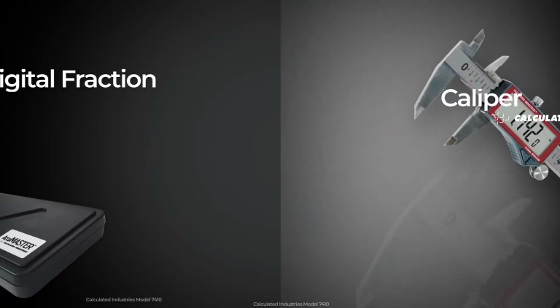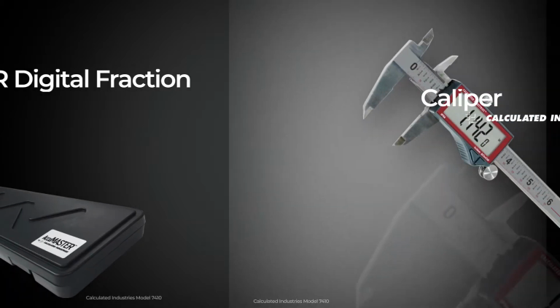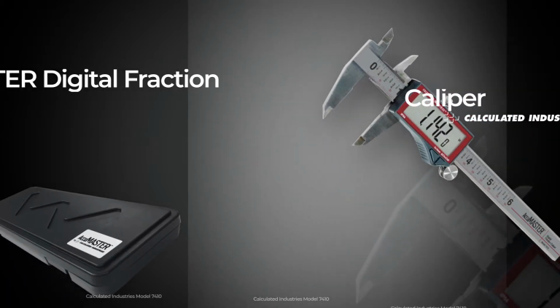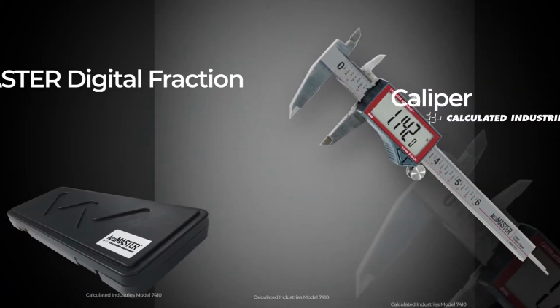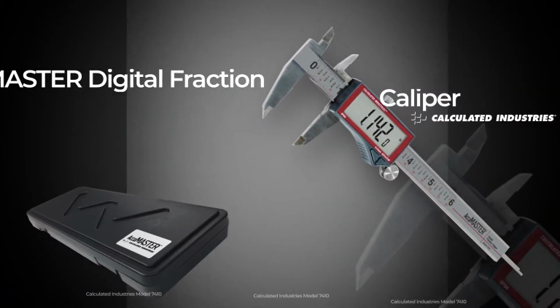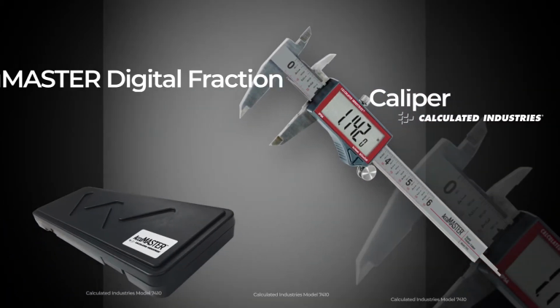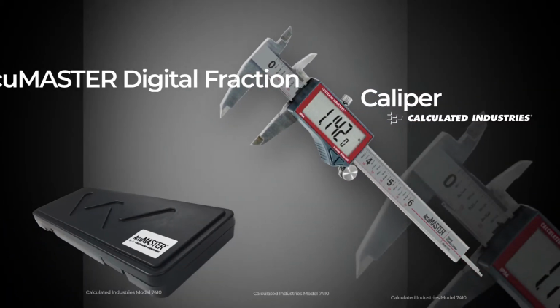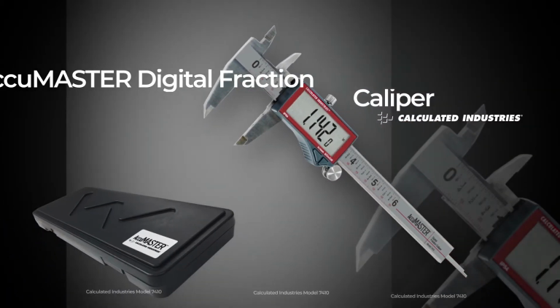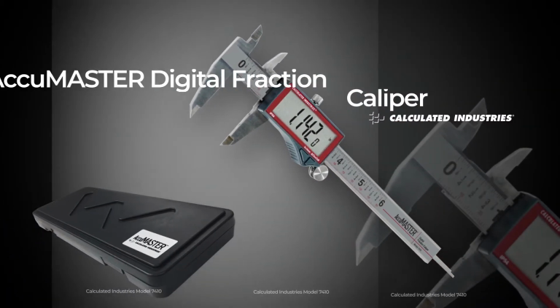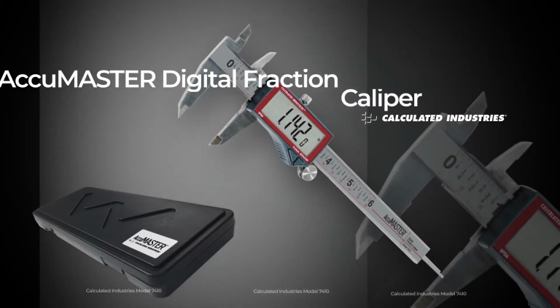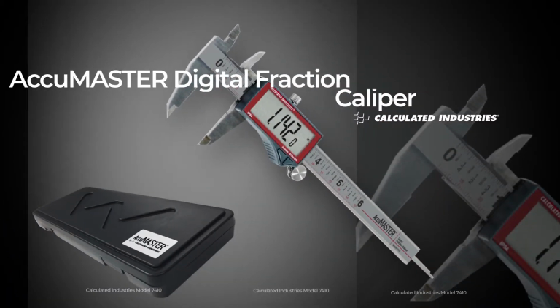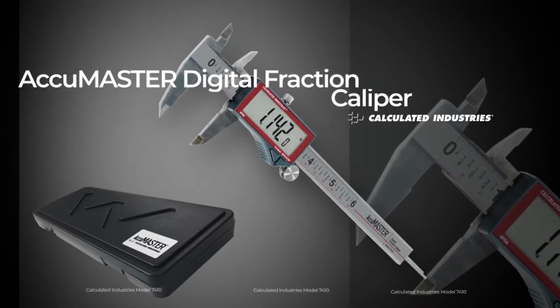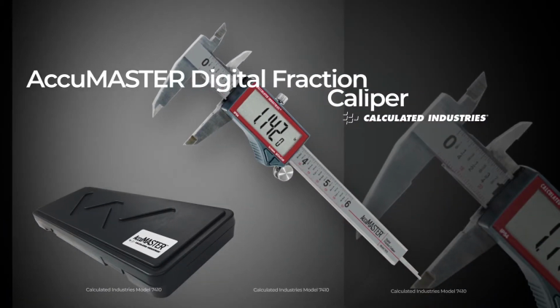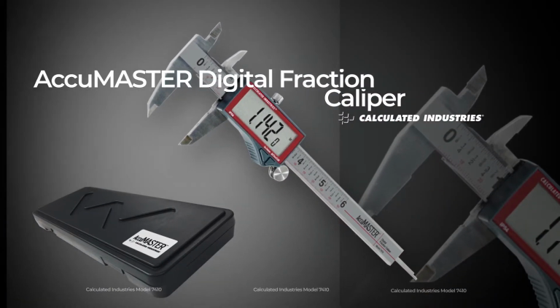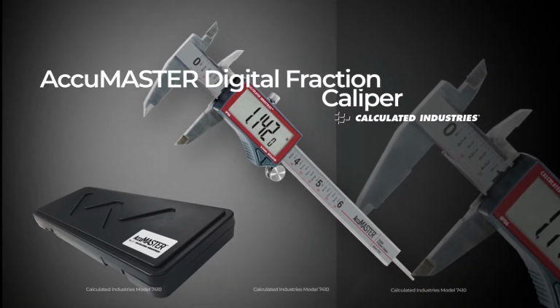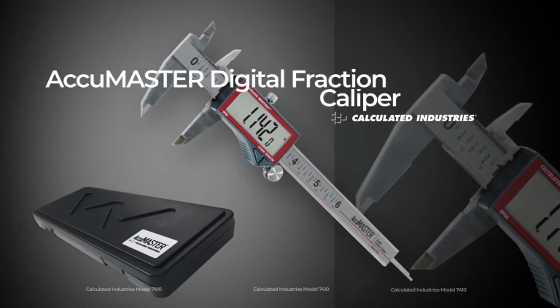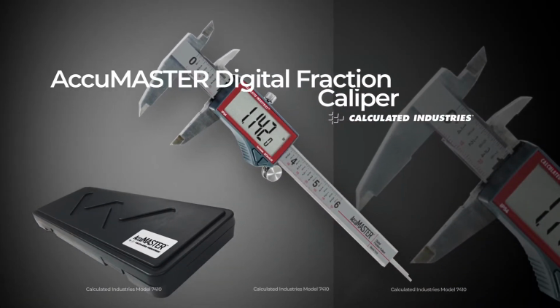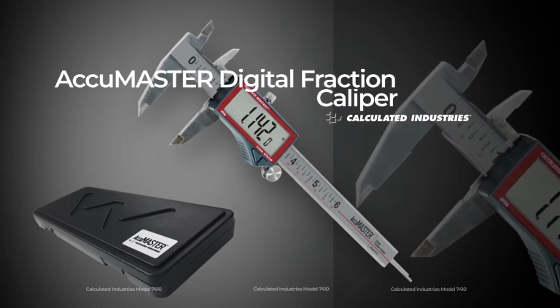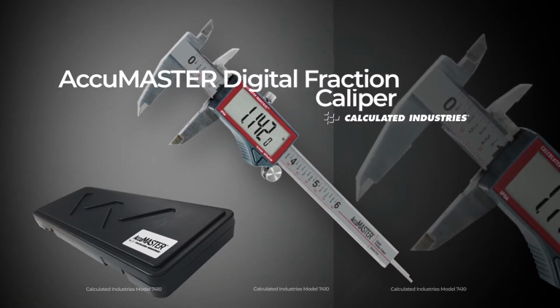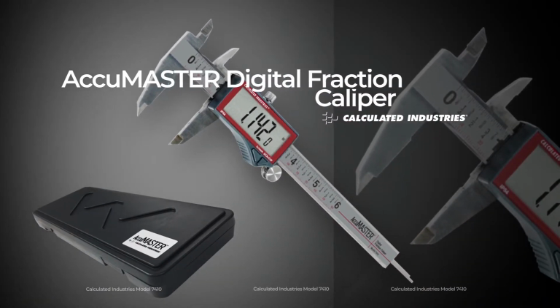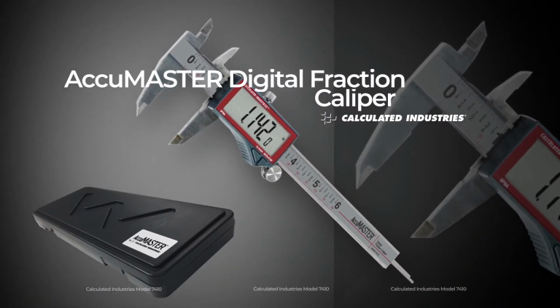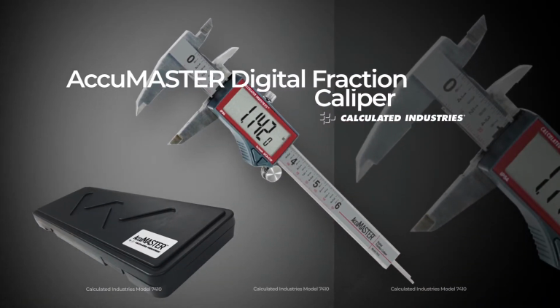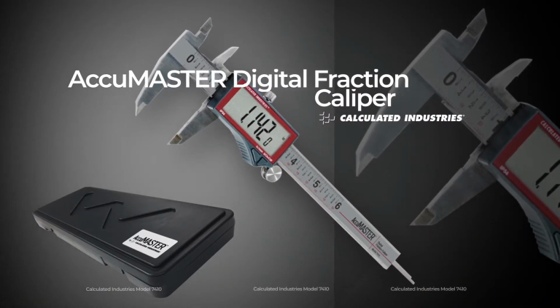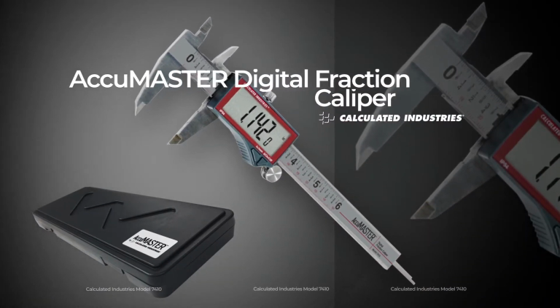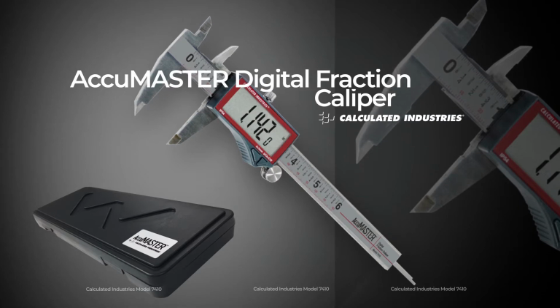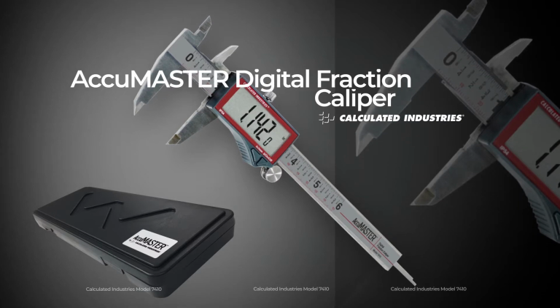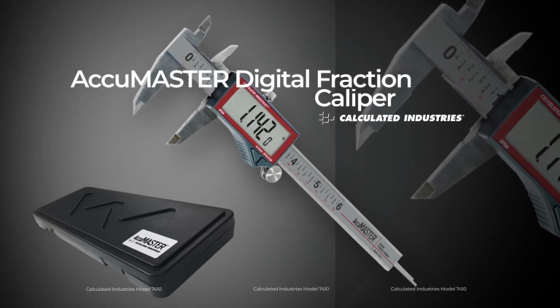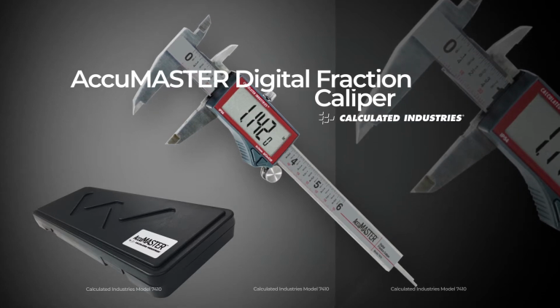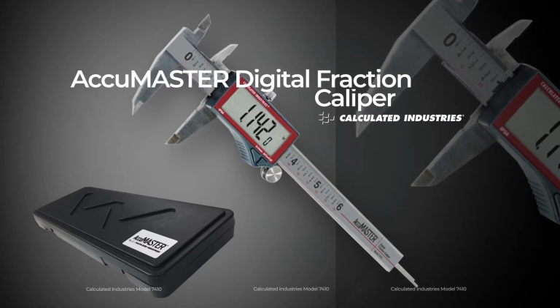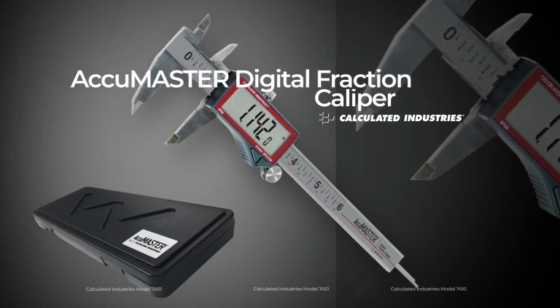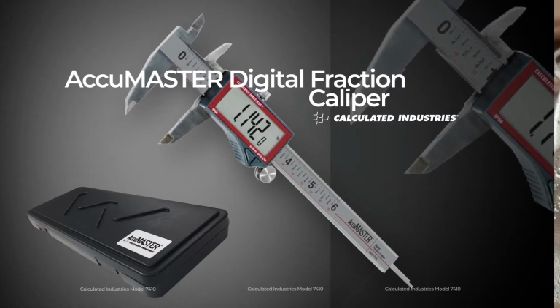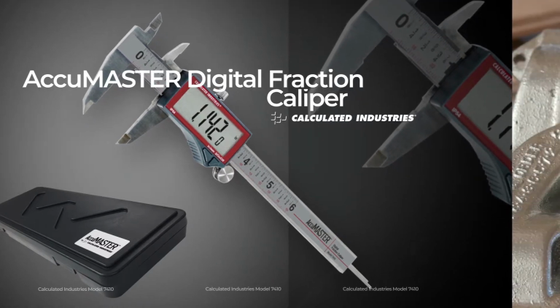When your projects require accuracy, precision, and reliability, reach for the AccuMaster Digital Fraction Caliper.